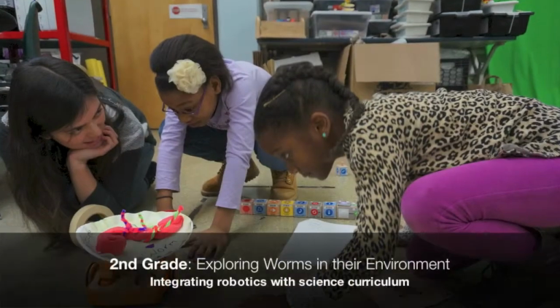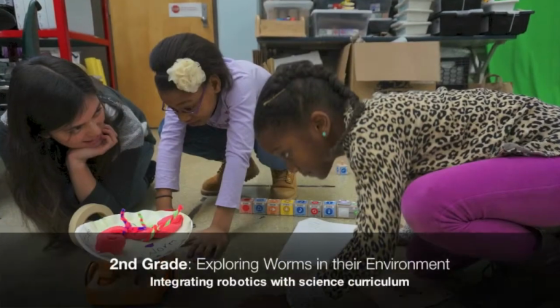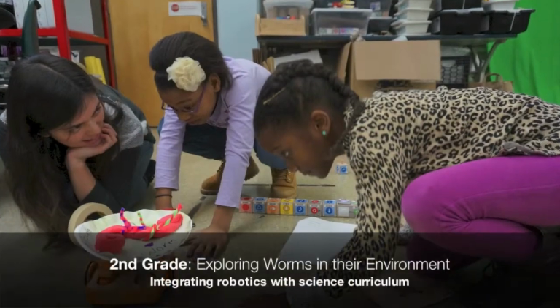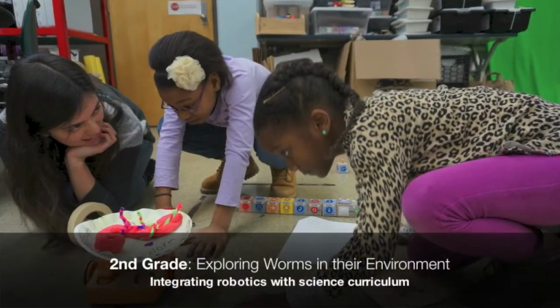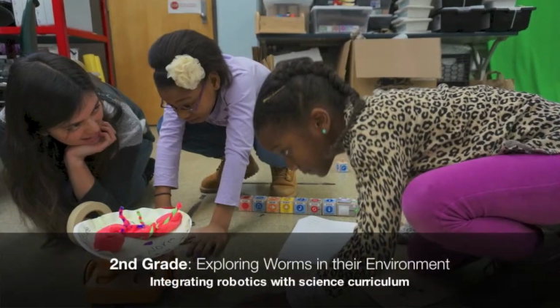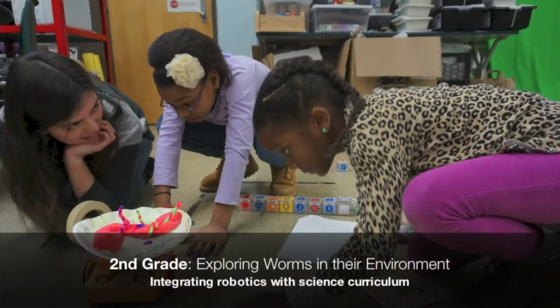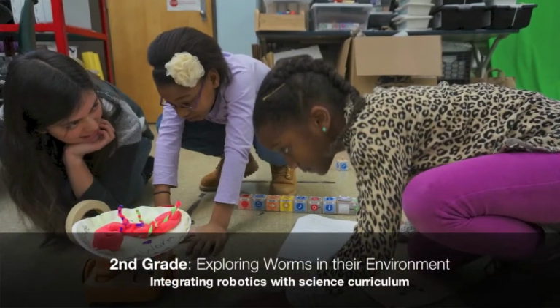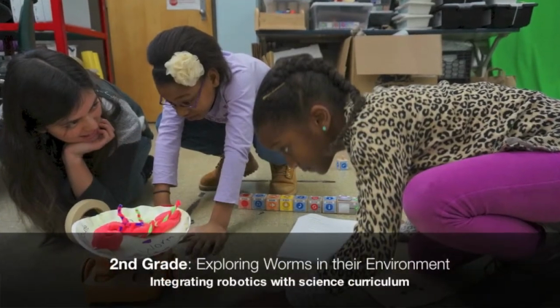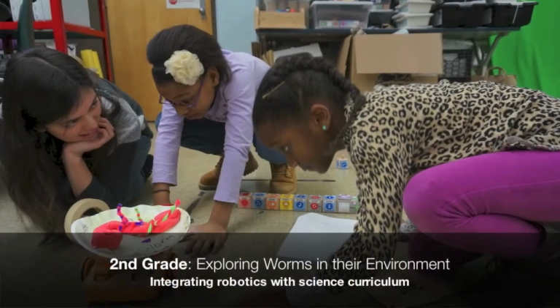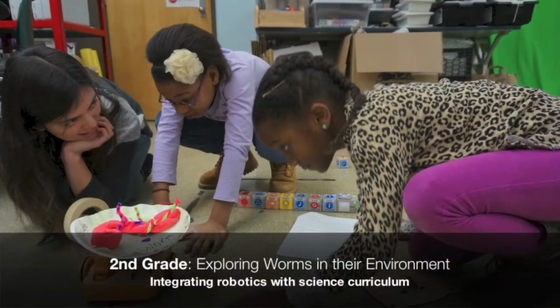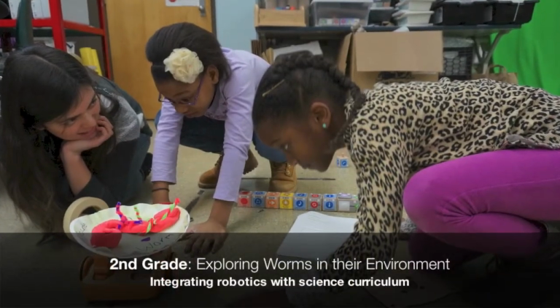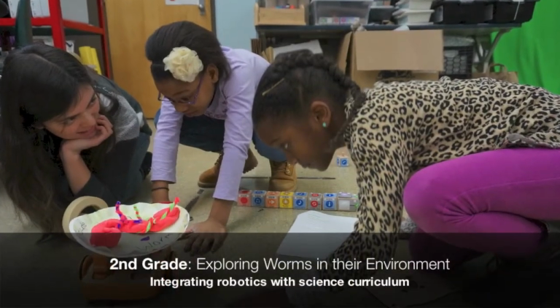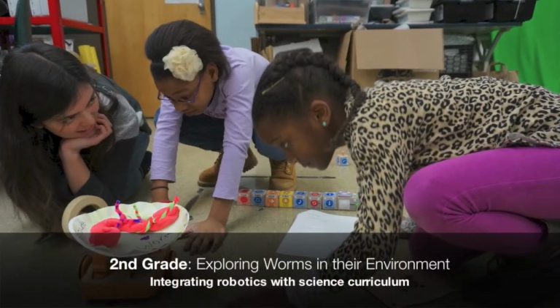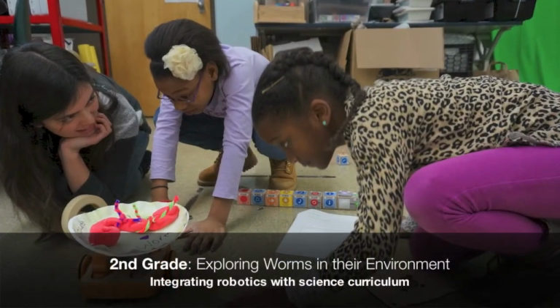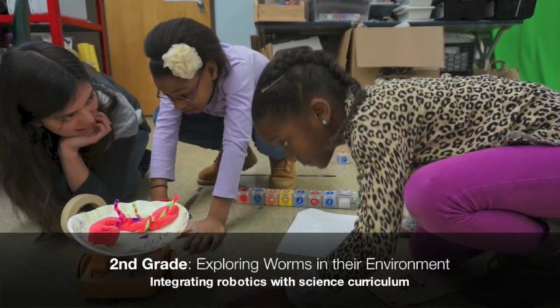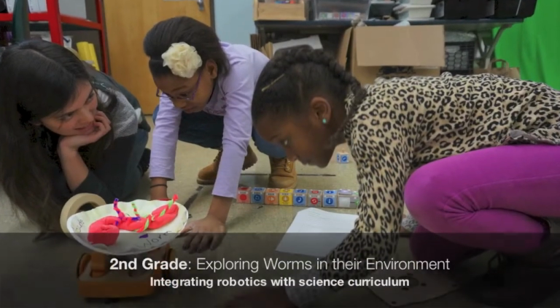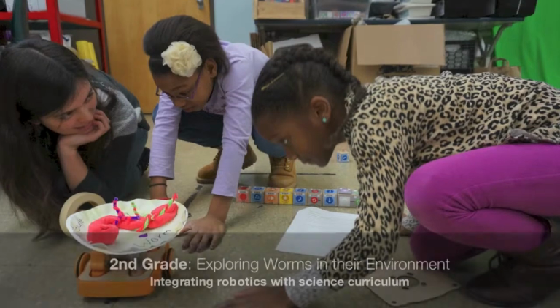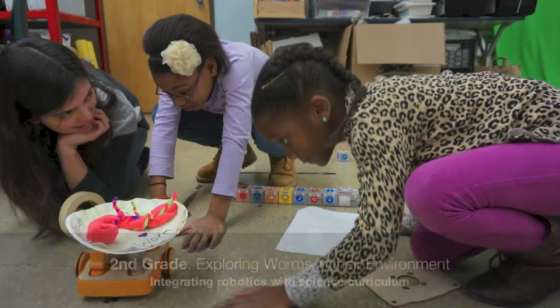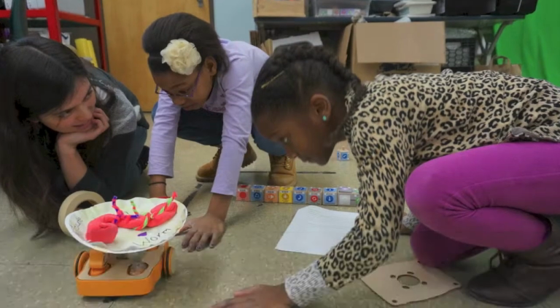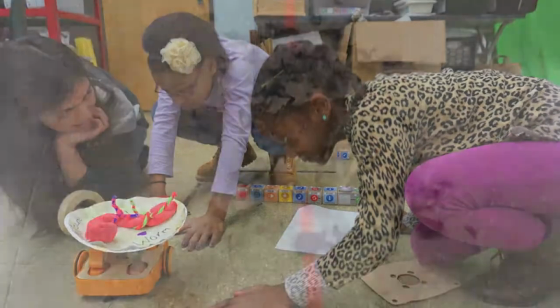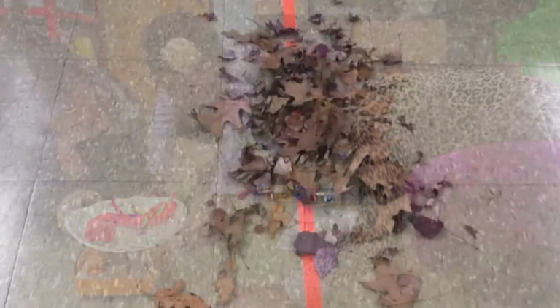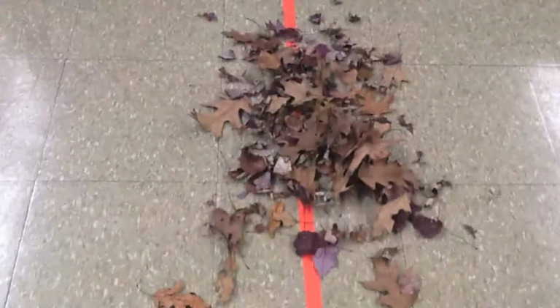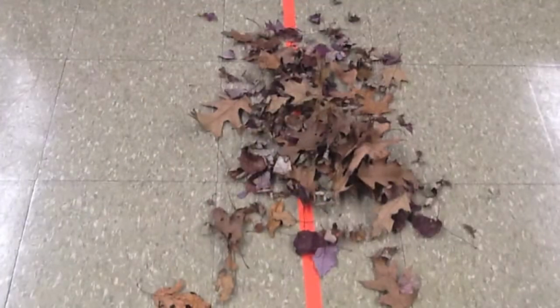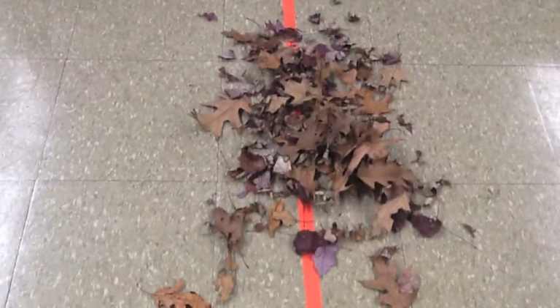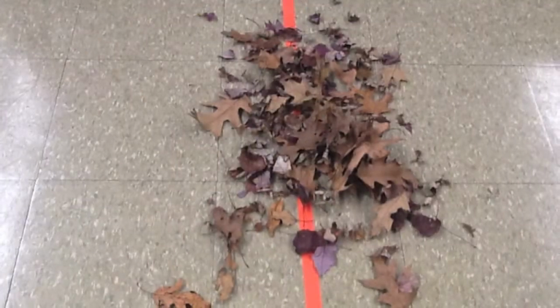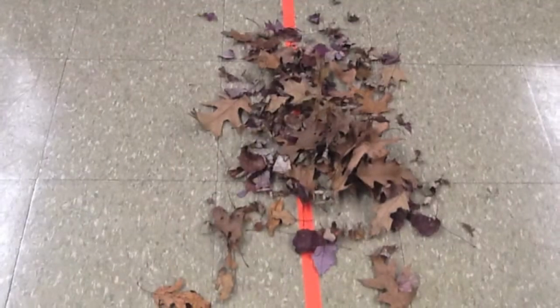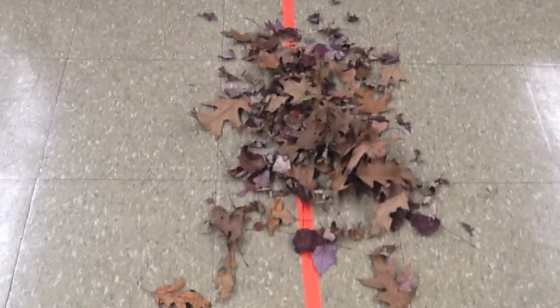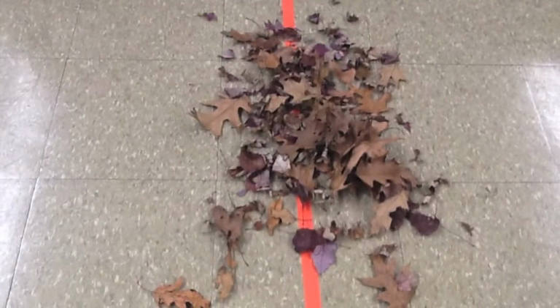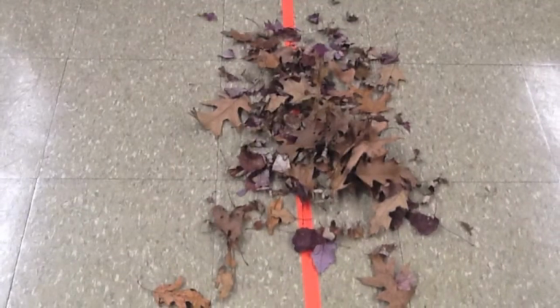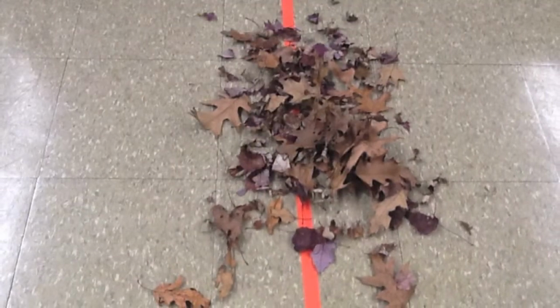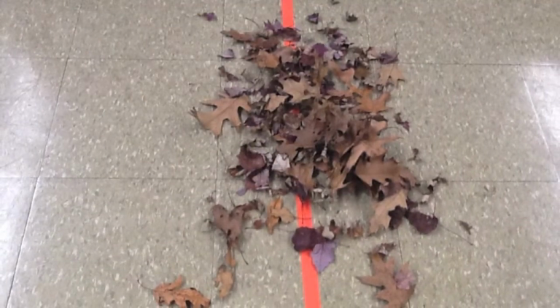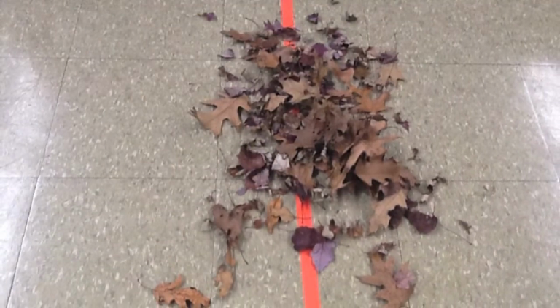The second grade class used Kibo to explore how worms move through different environments.